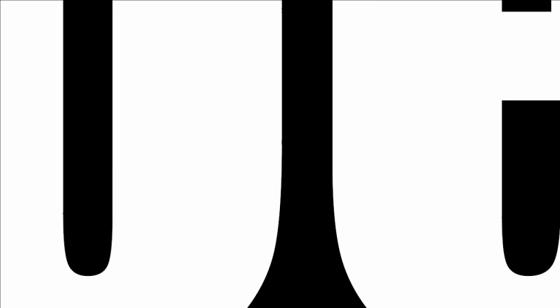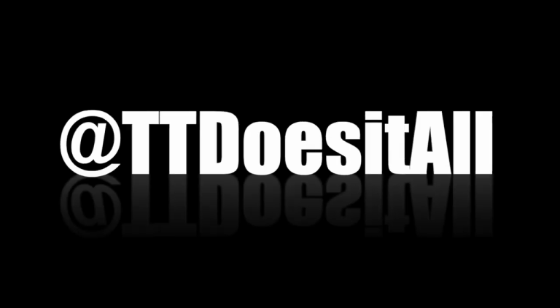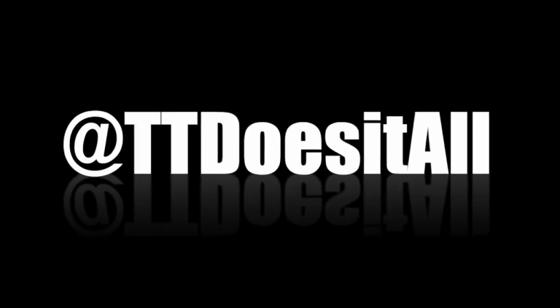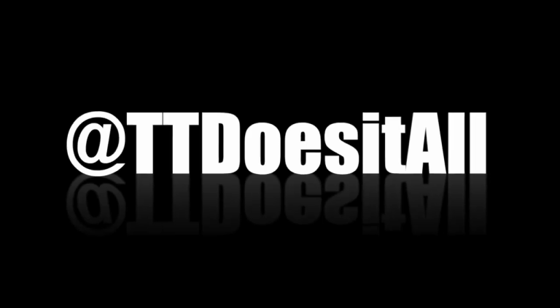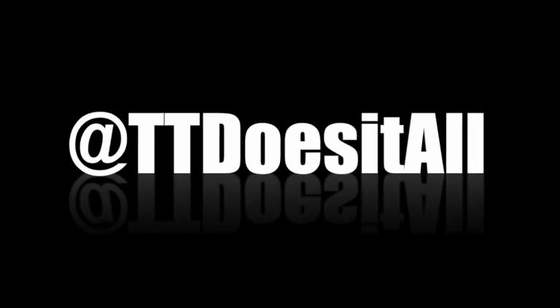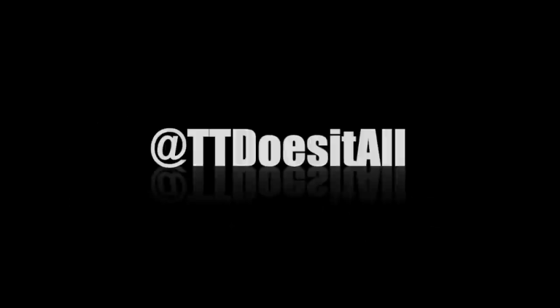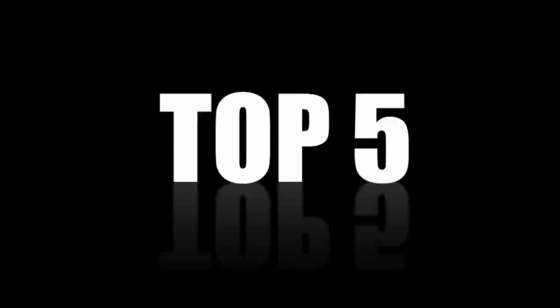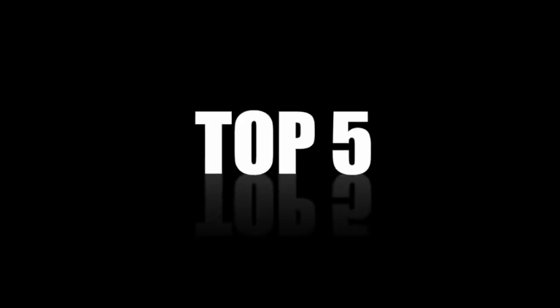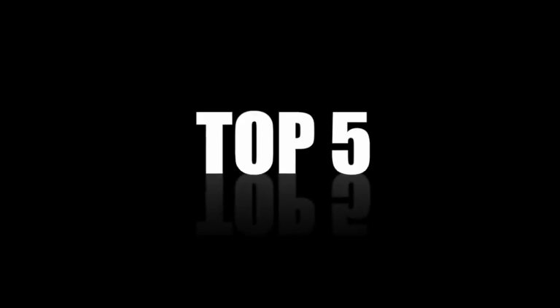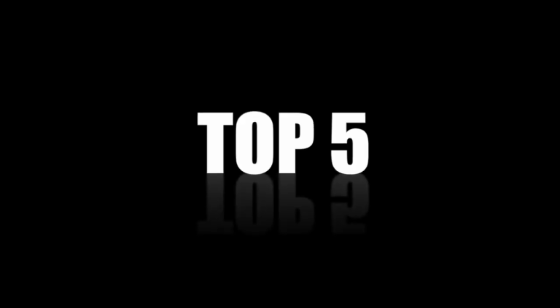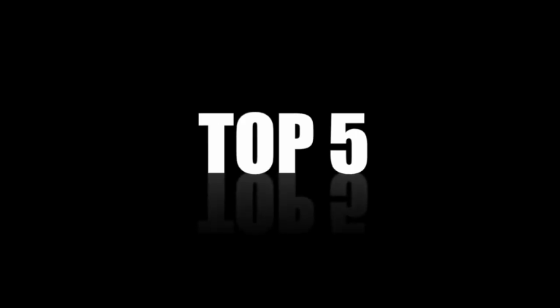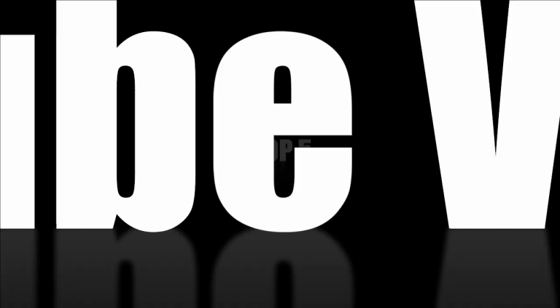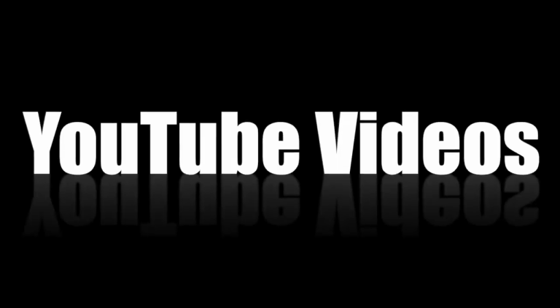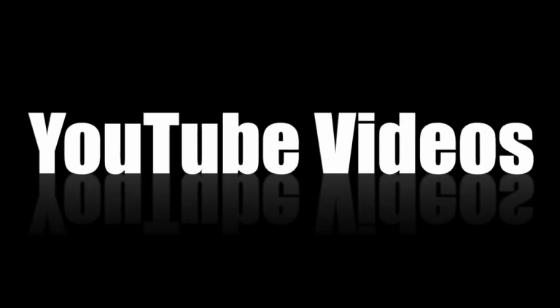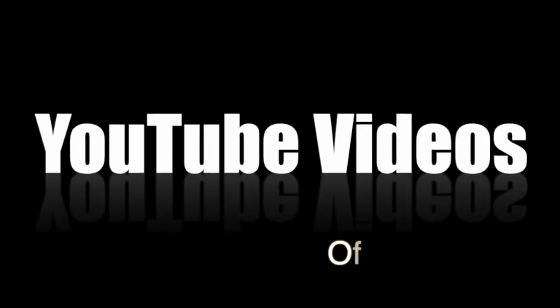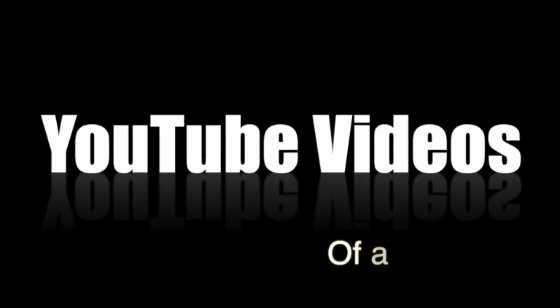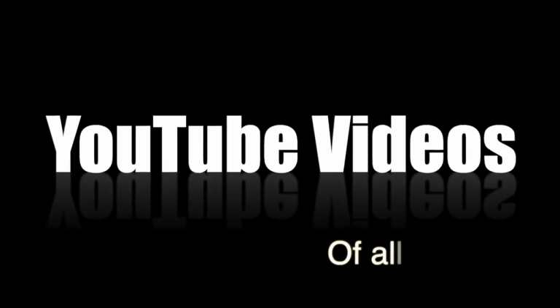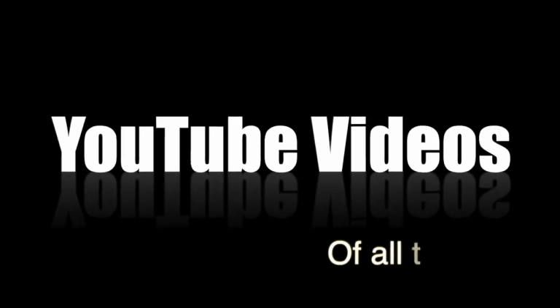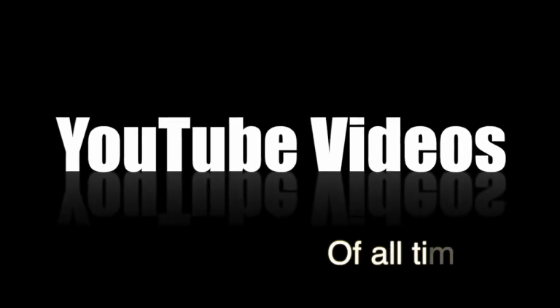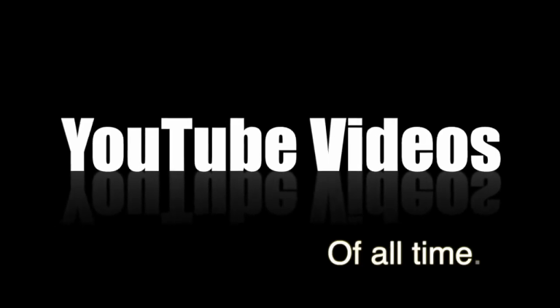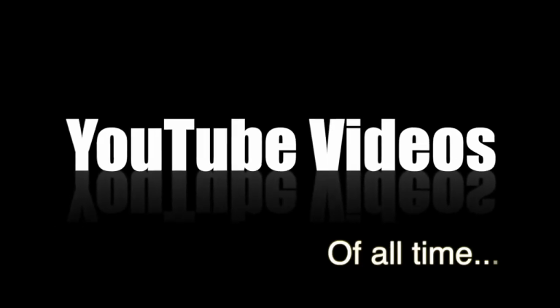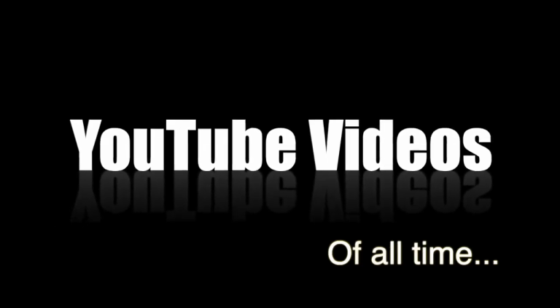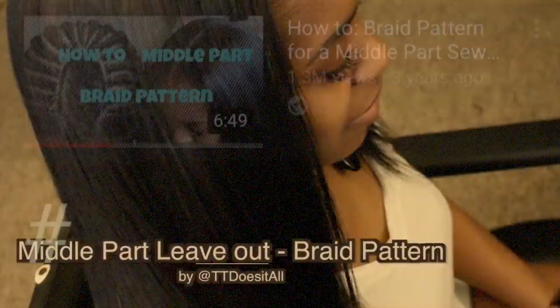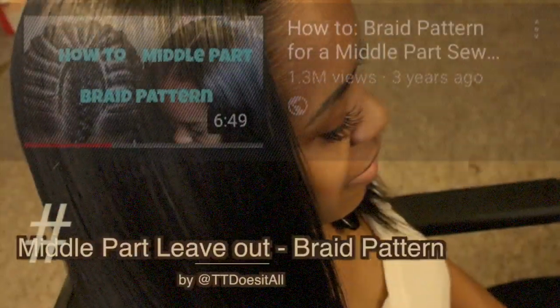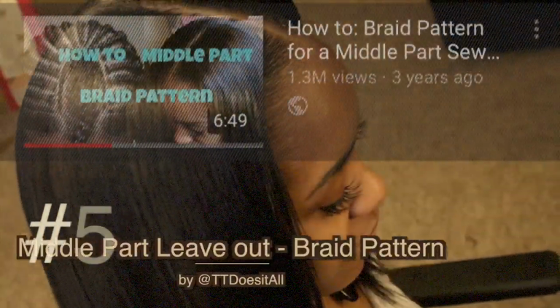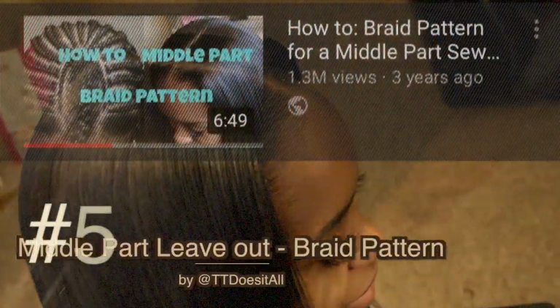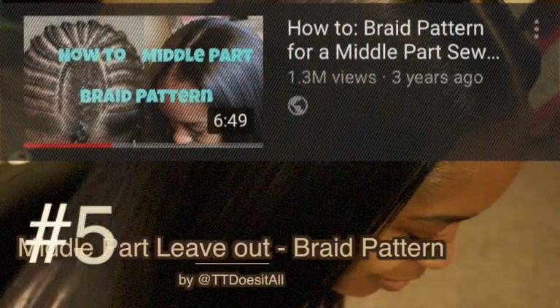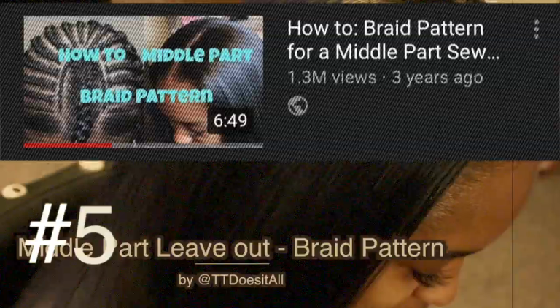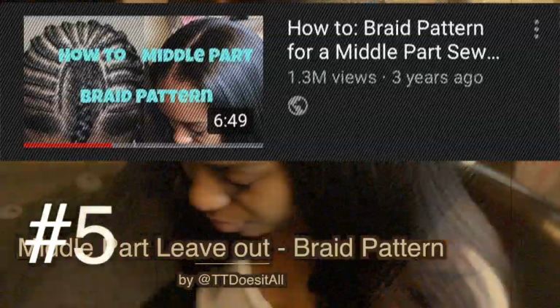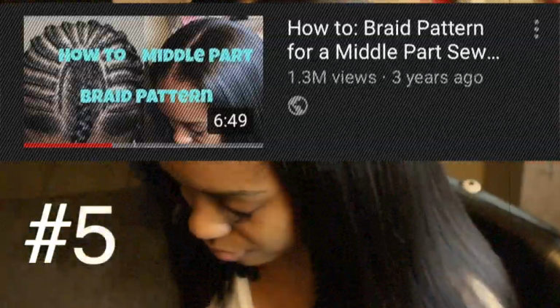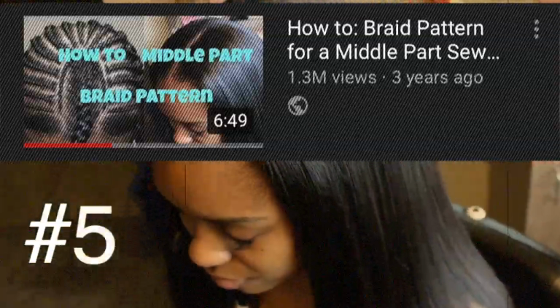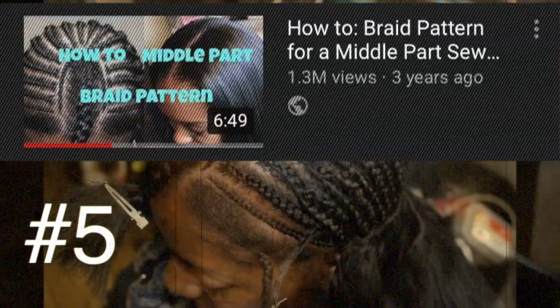Hey everyone, it's your girl TT Does It All and let's go over my top 5 YouTube videos of all time.